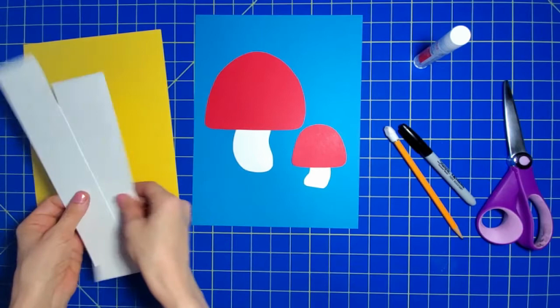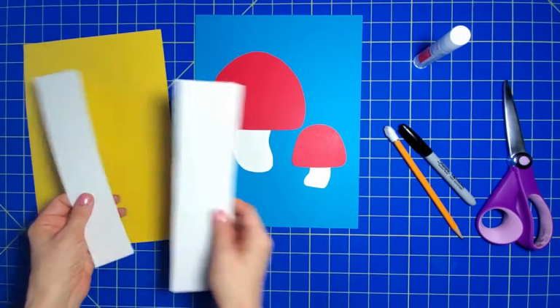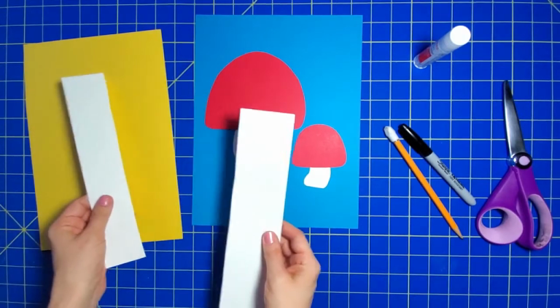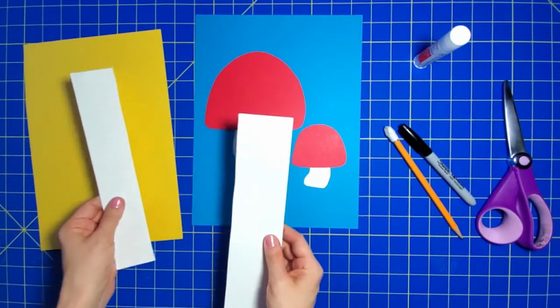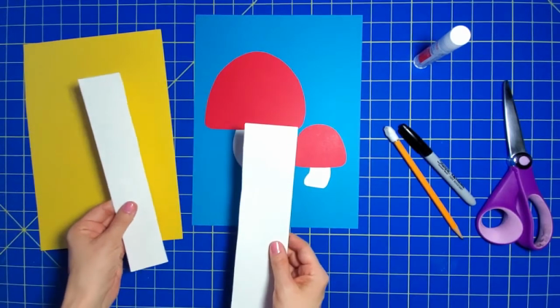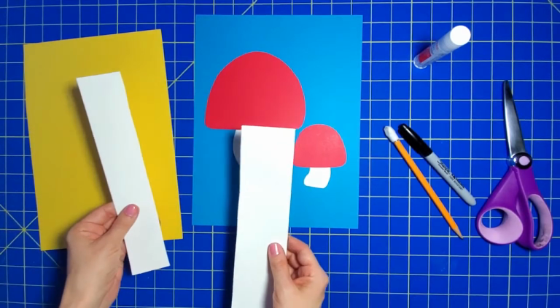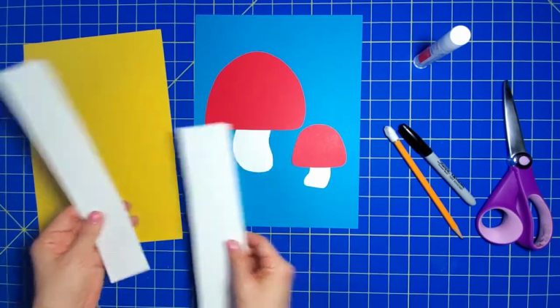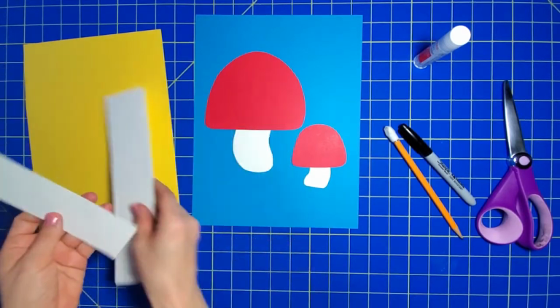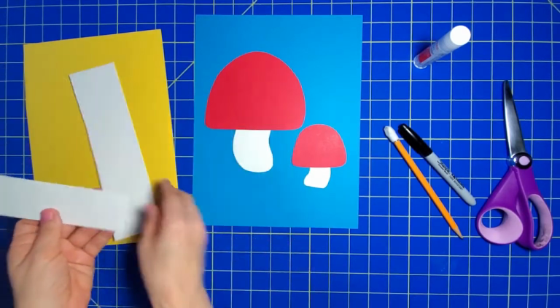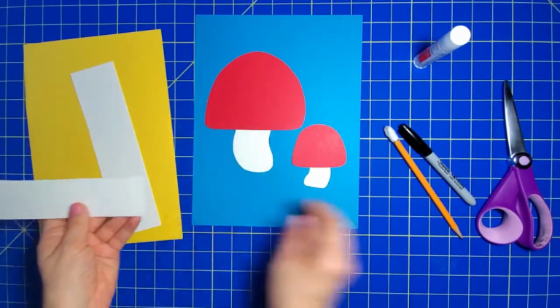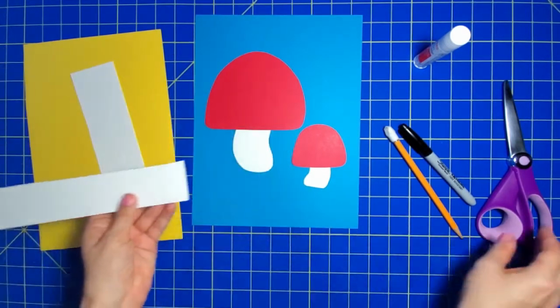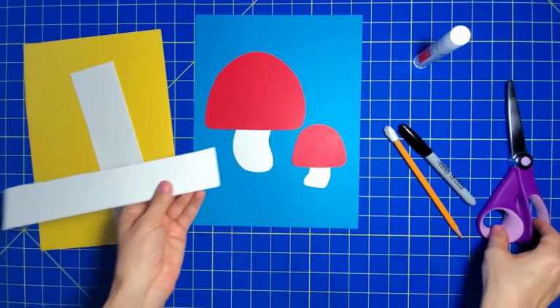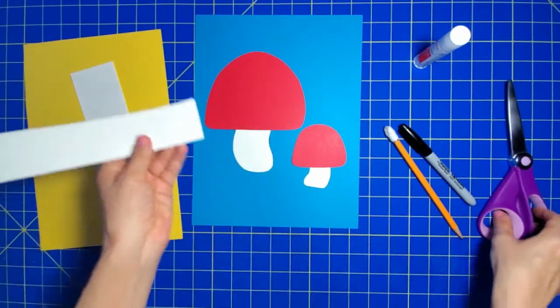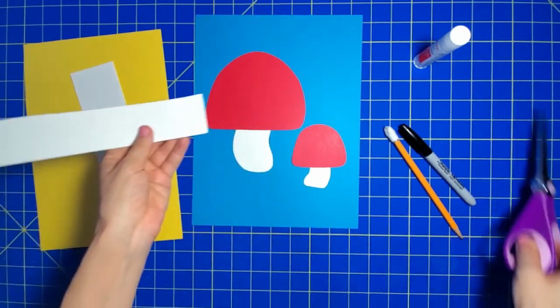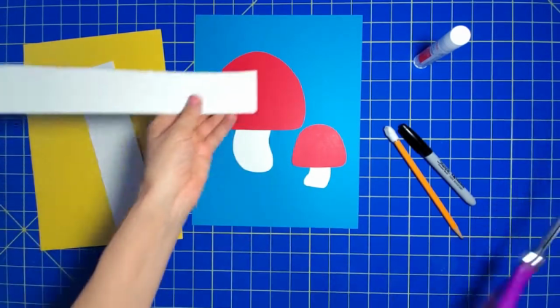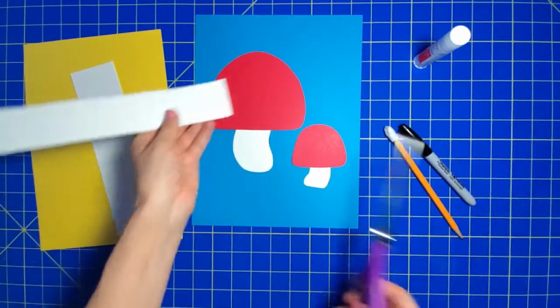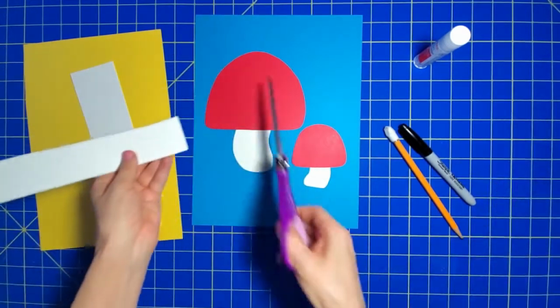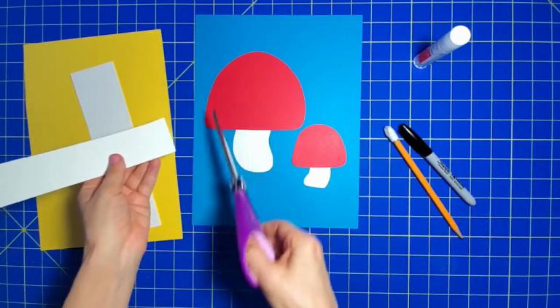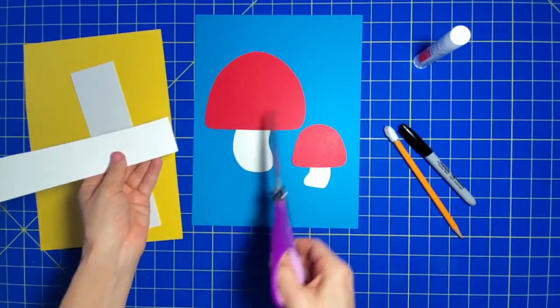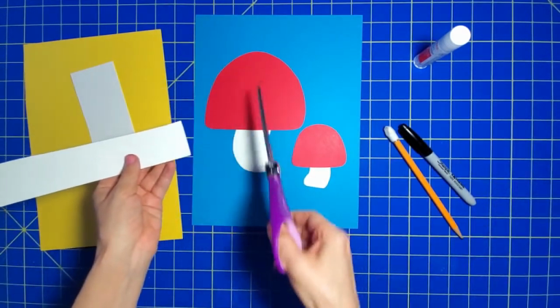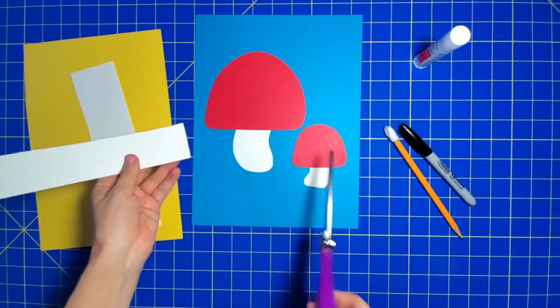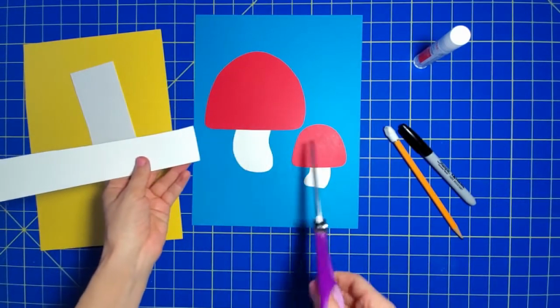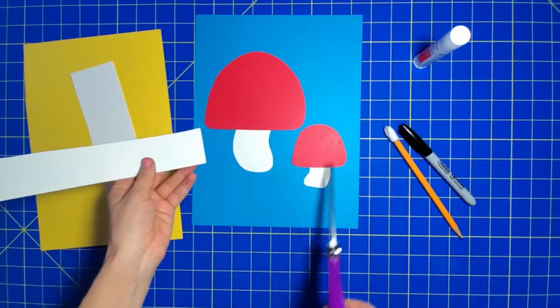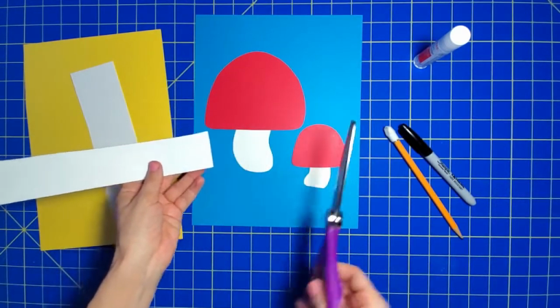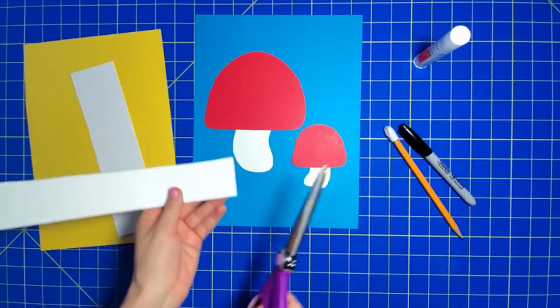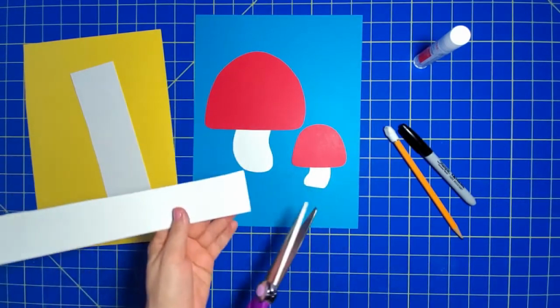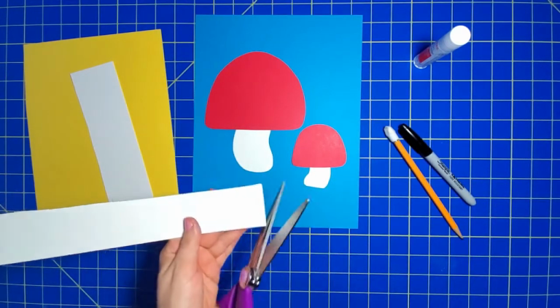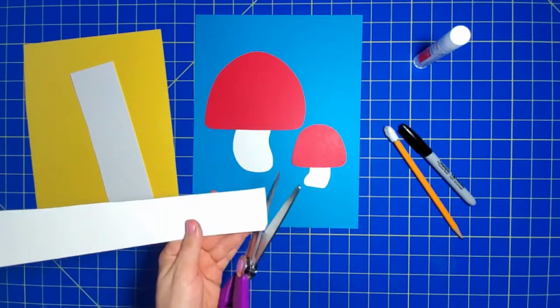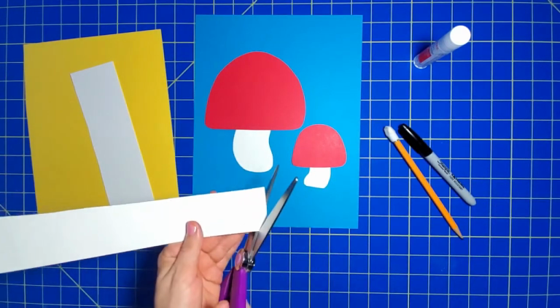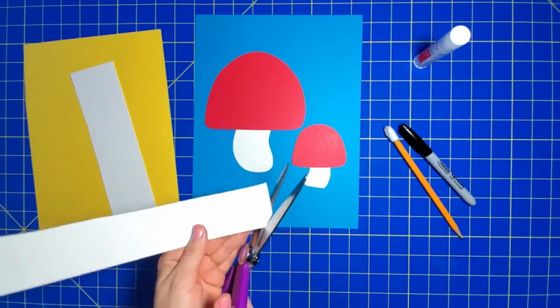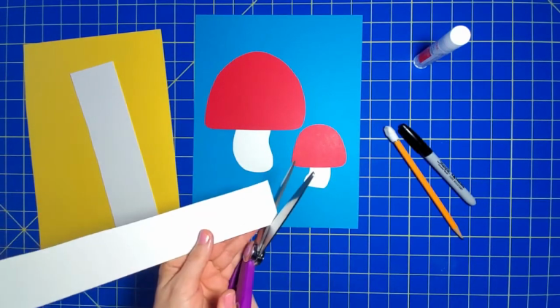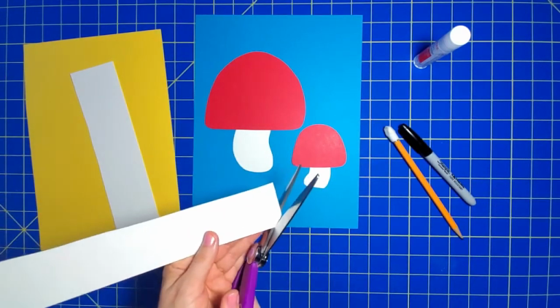And then I'm going to cut out some polka dots to put on my mushroom tops.